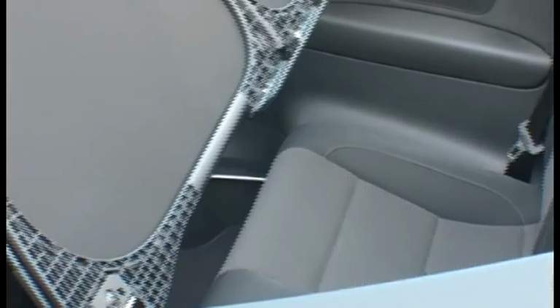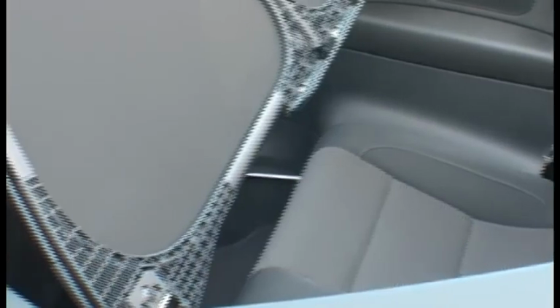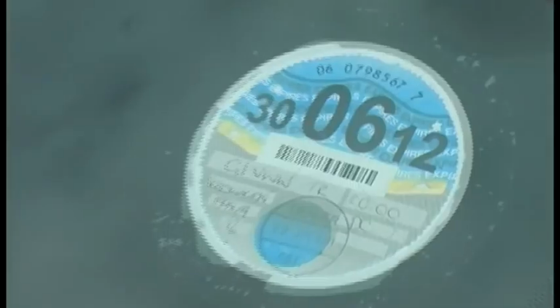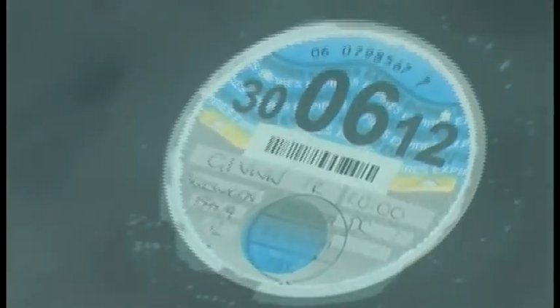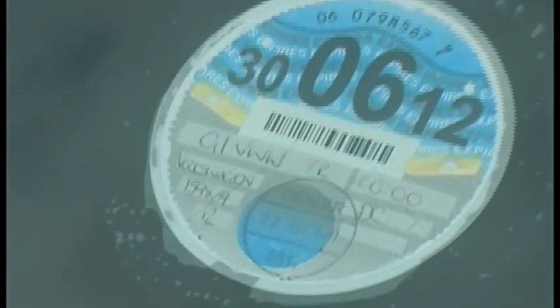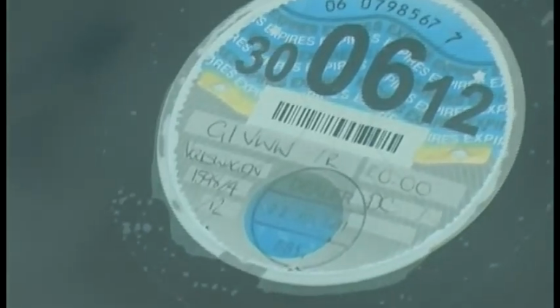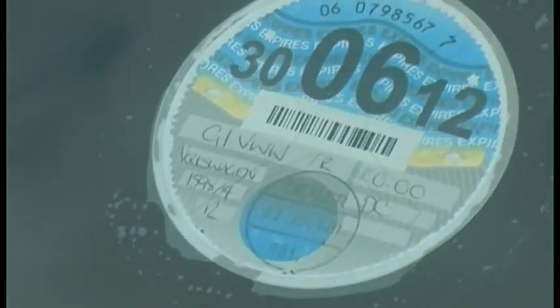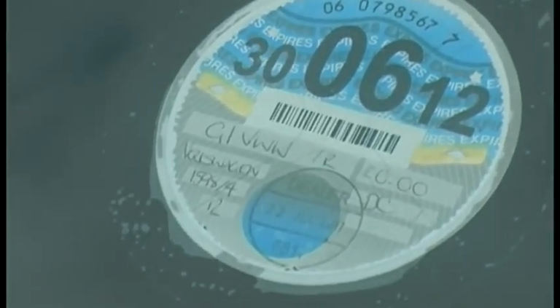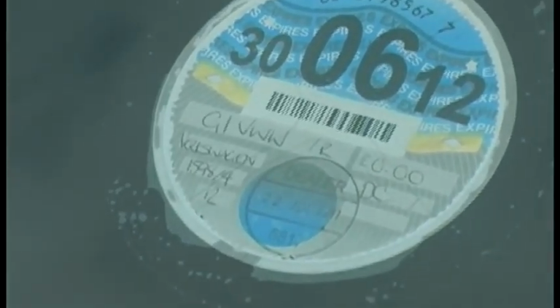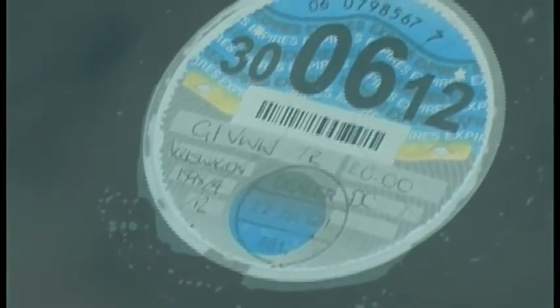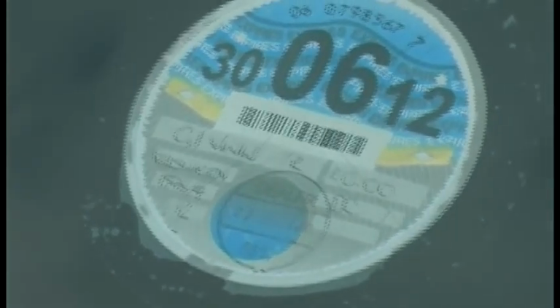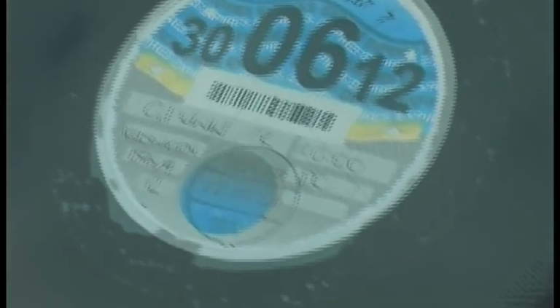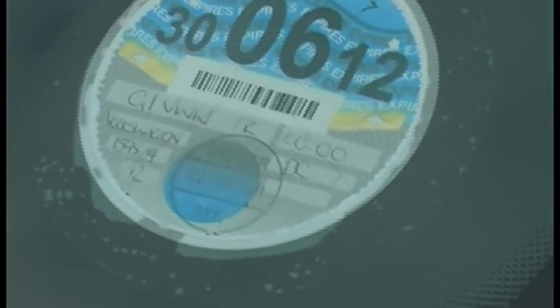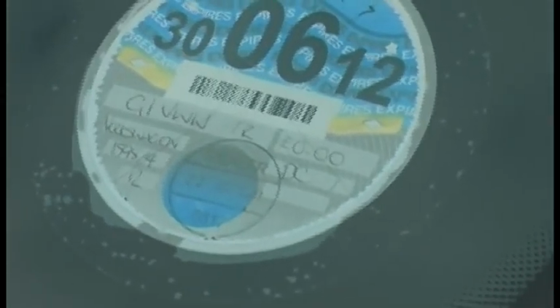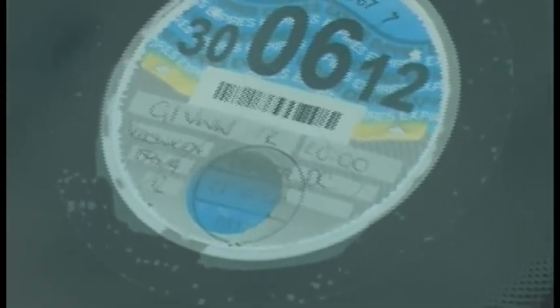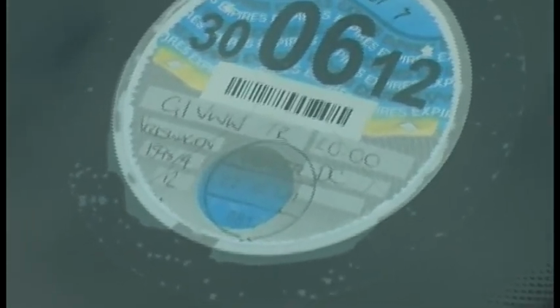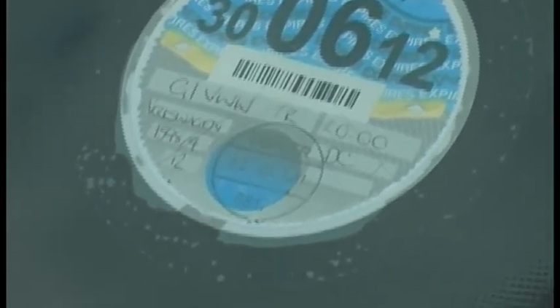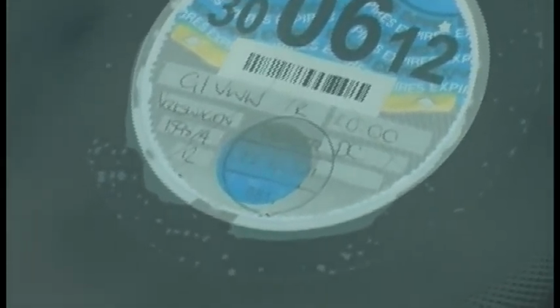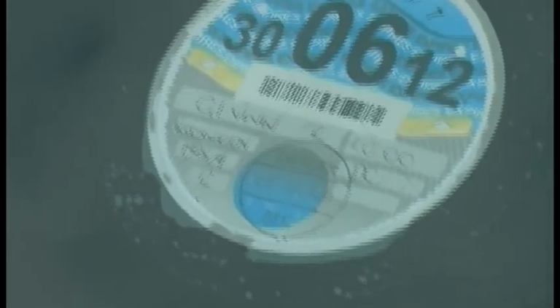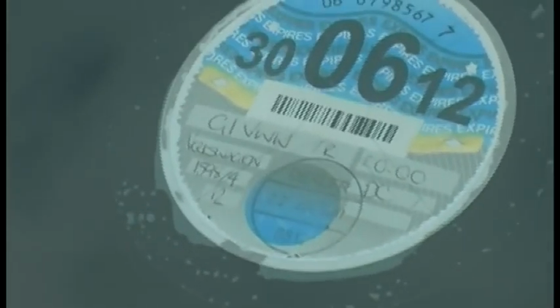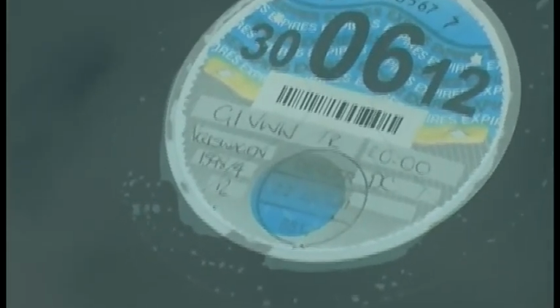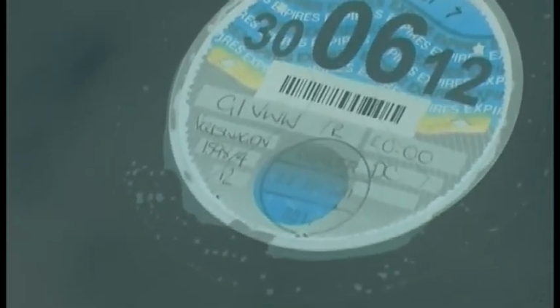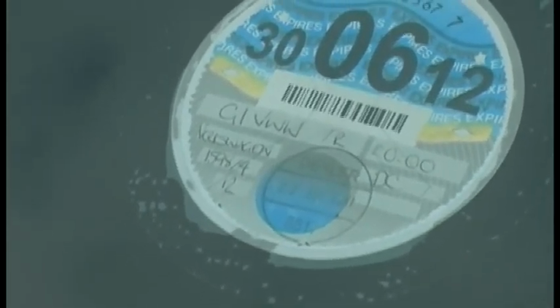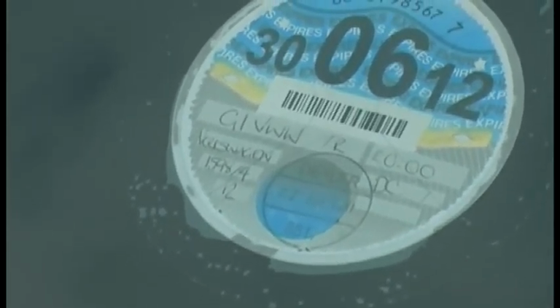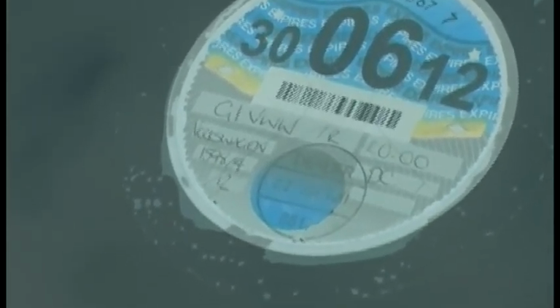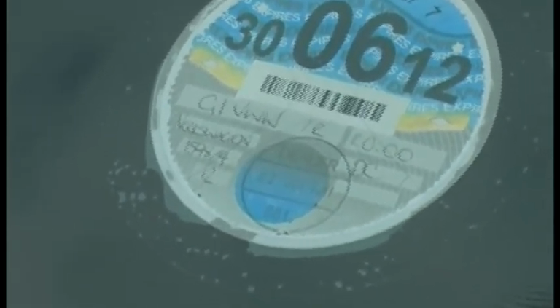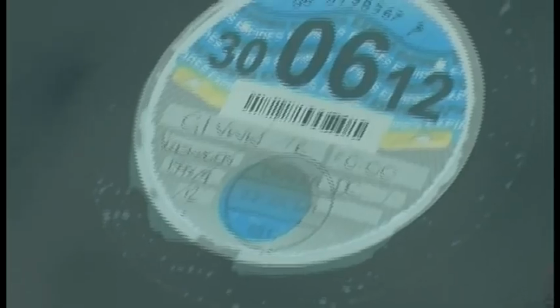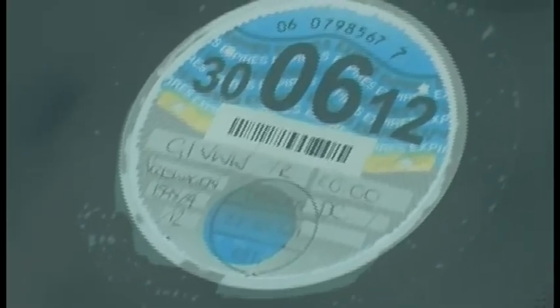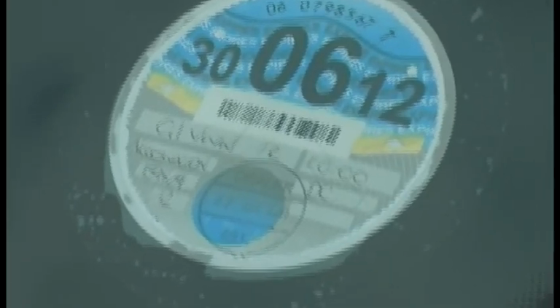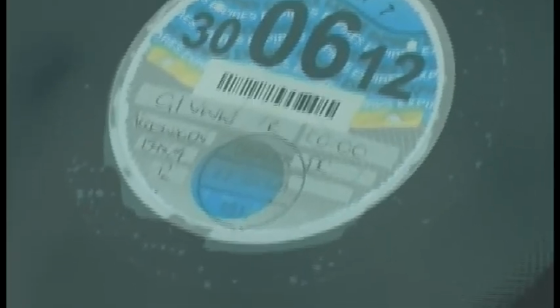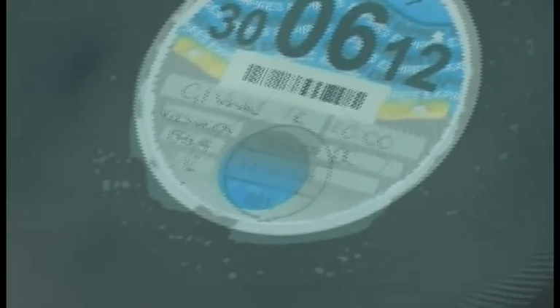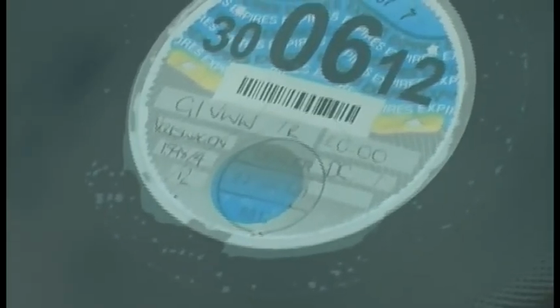I've also got Autostop as standard, along with Regenerative Braking.